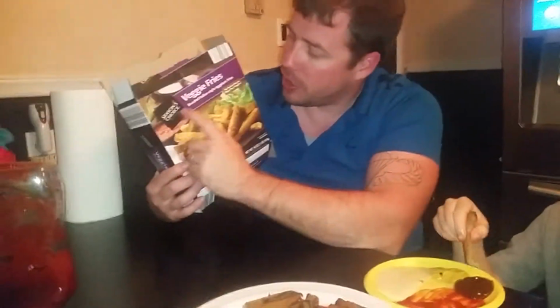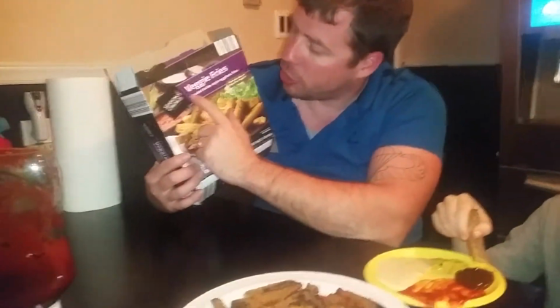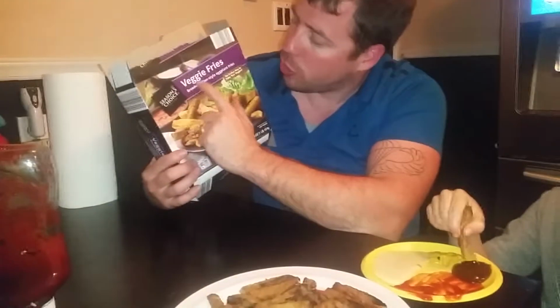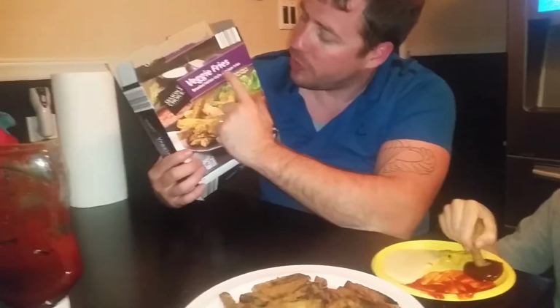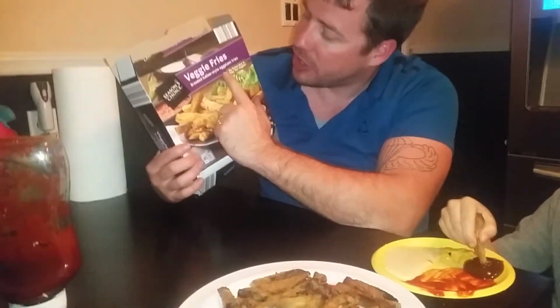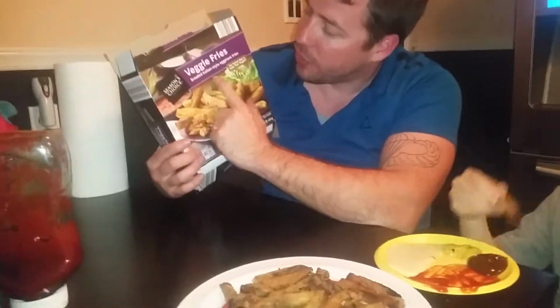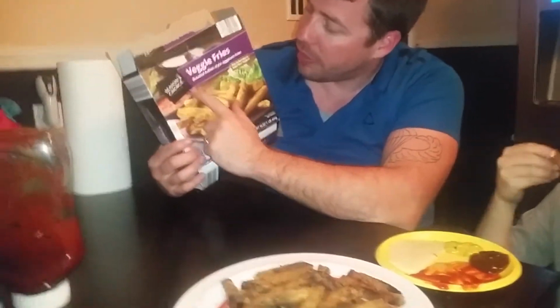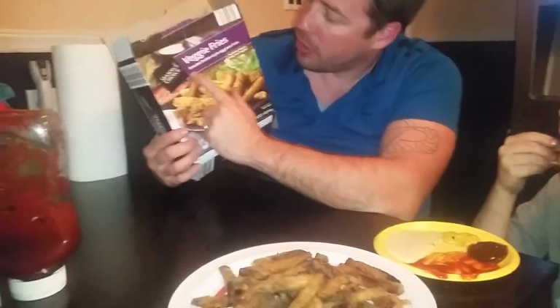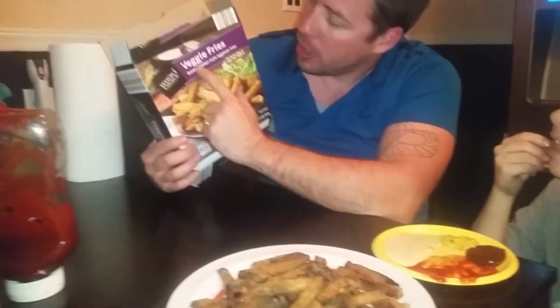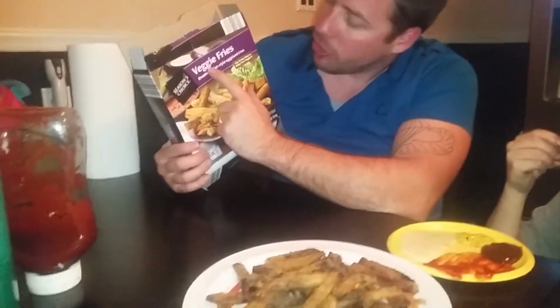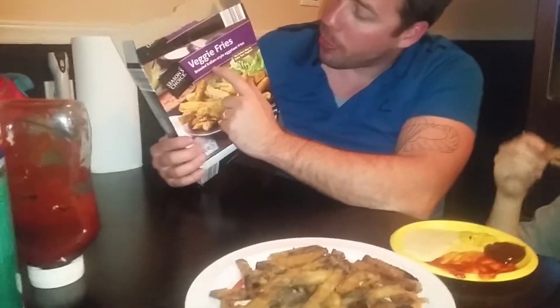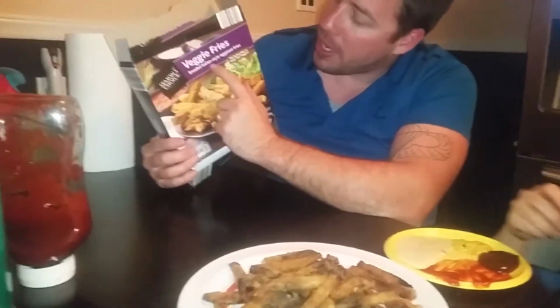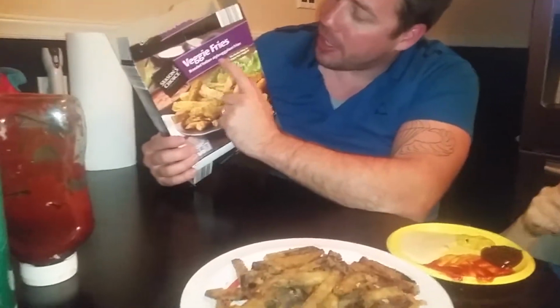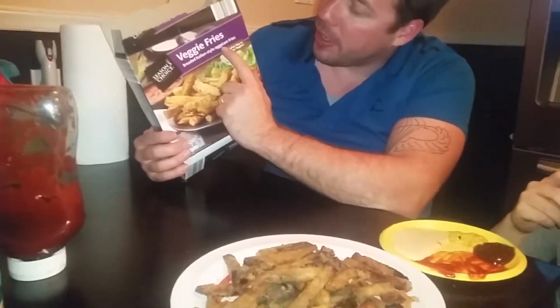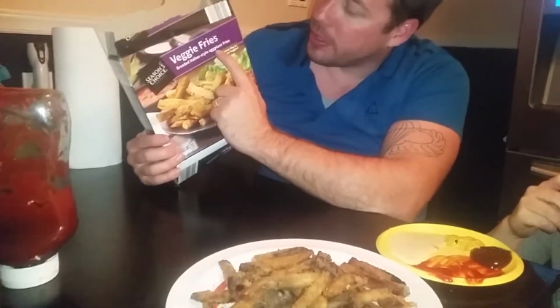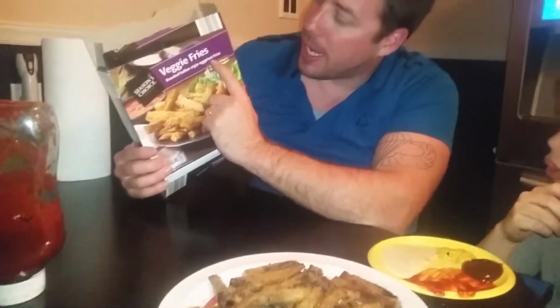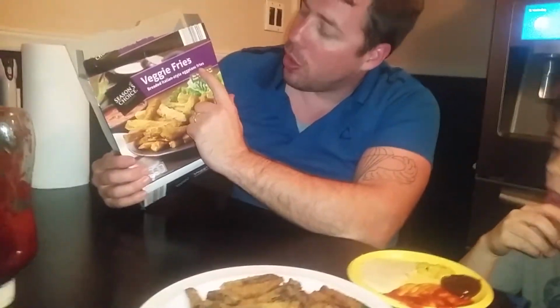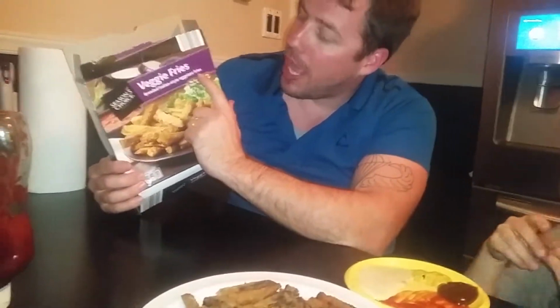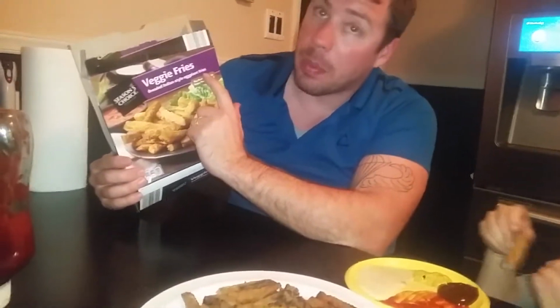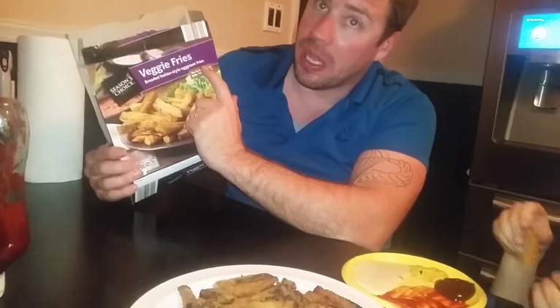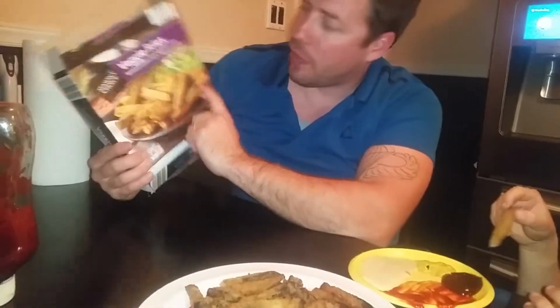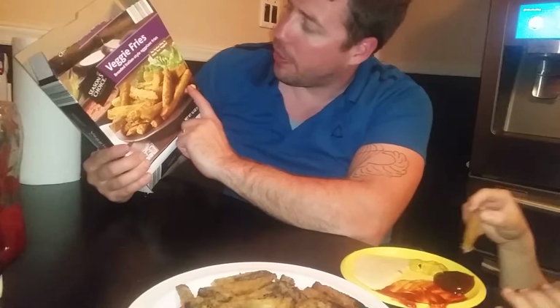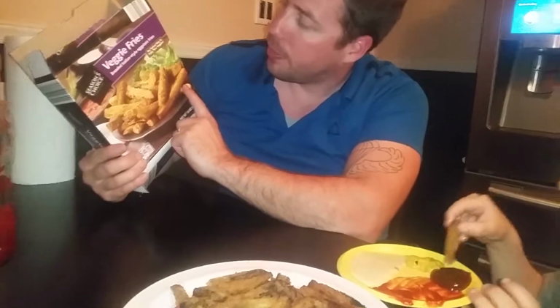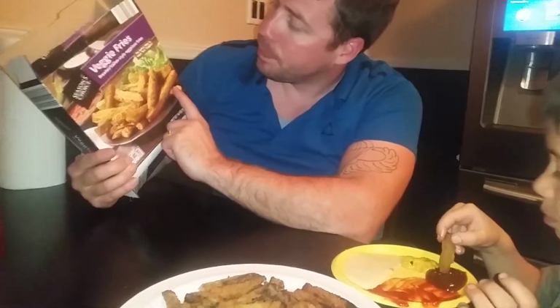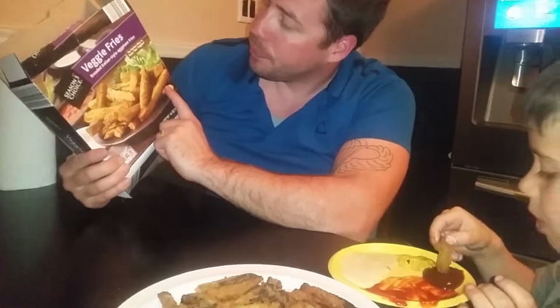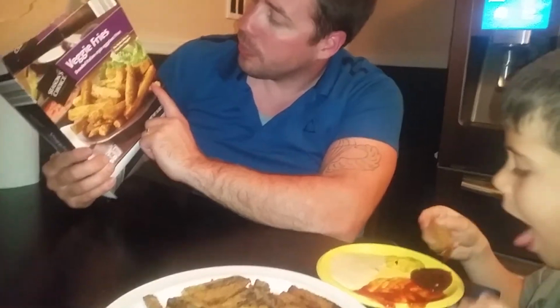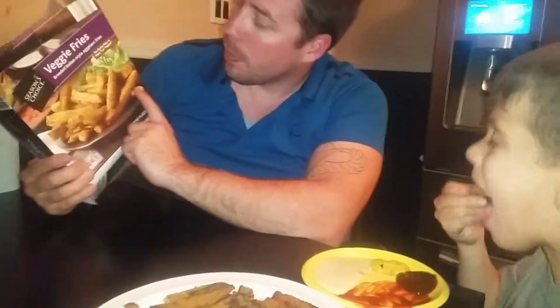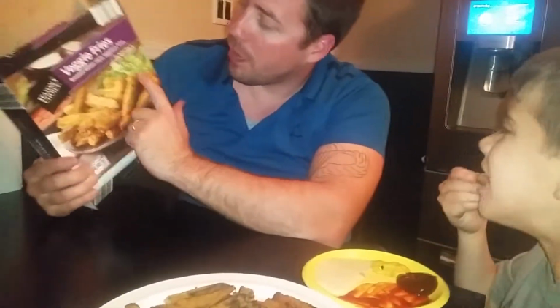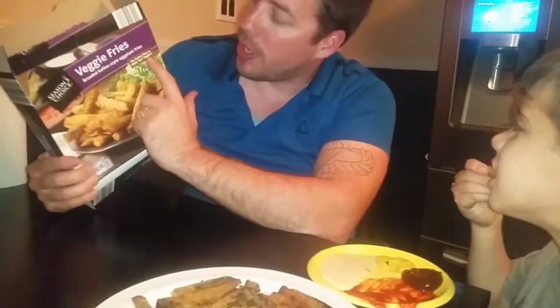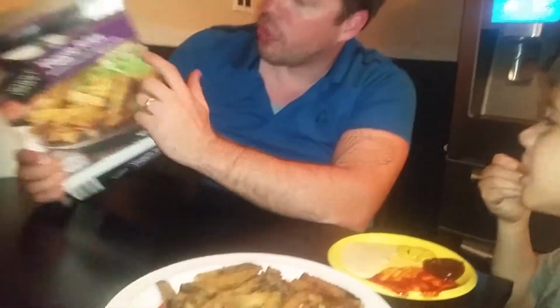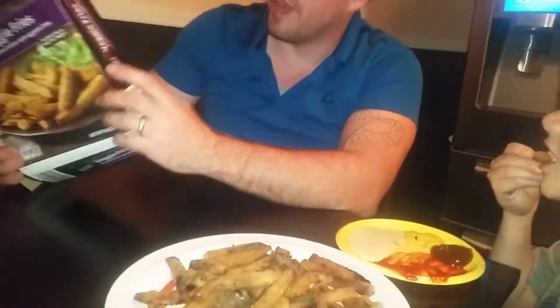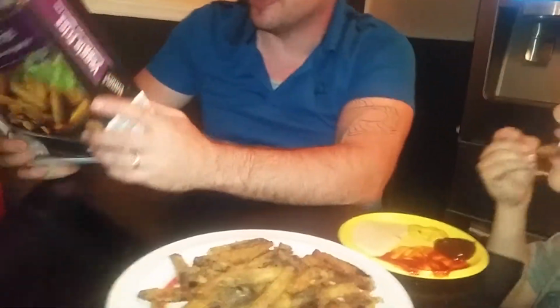Season's Choice Veggie Fries — breaded Italian style eggplant fries. Perfect way to enjoy your veggies.